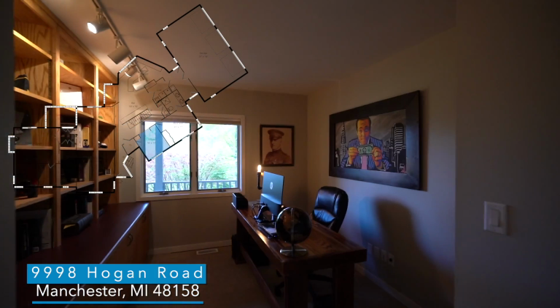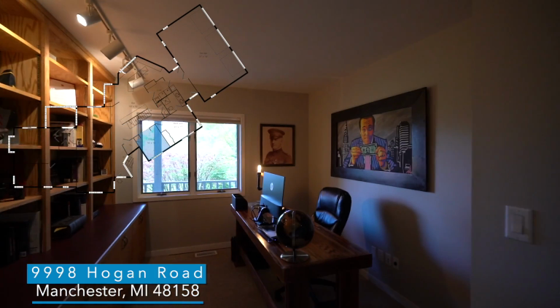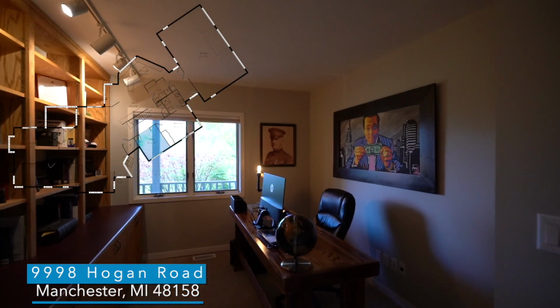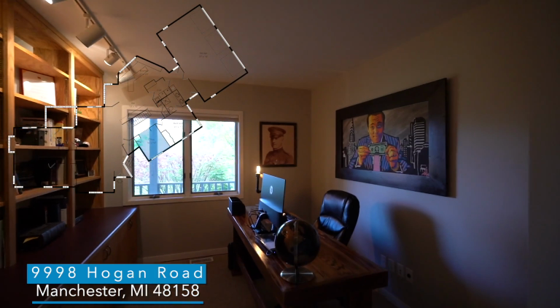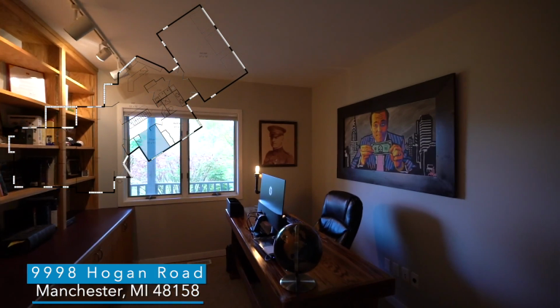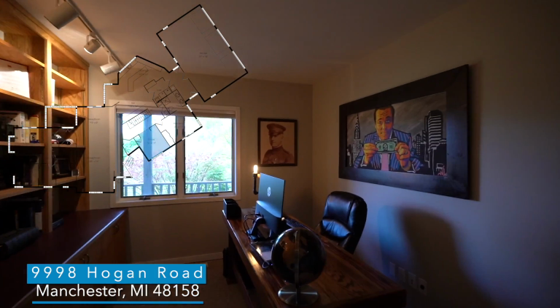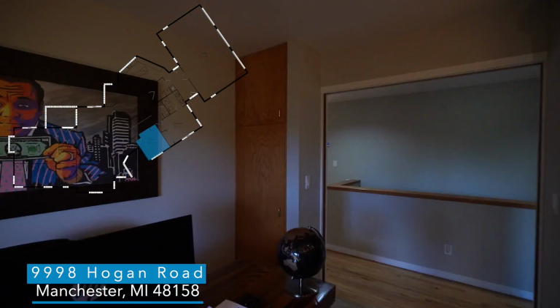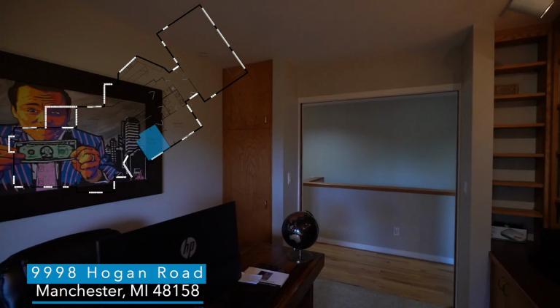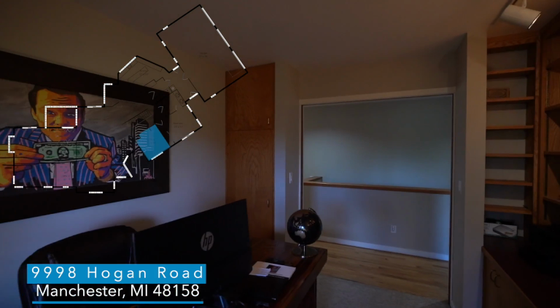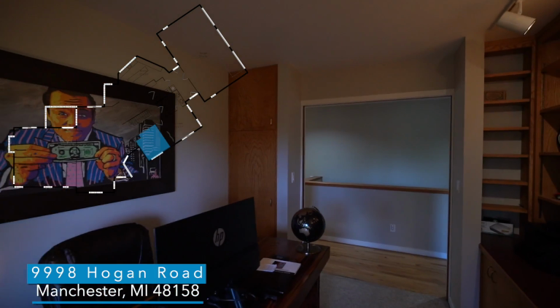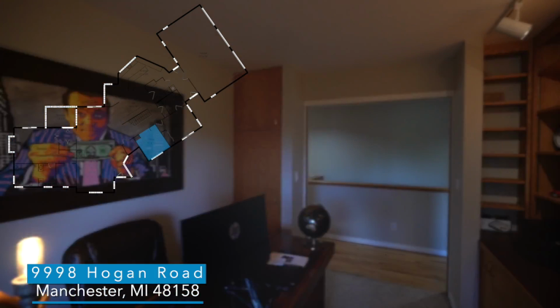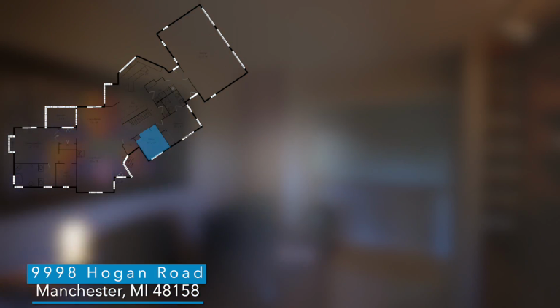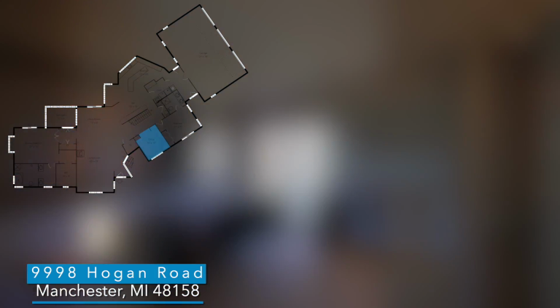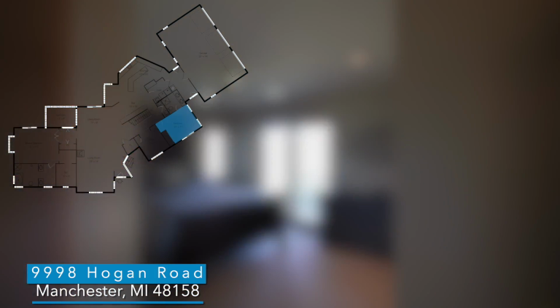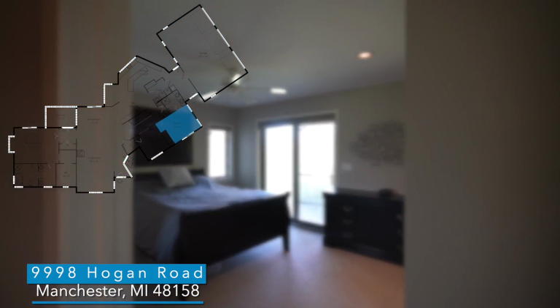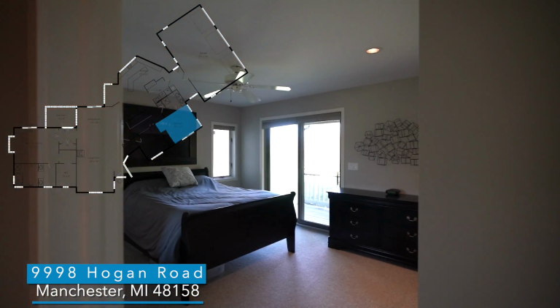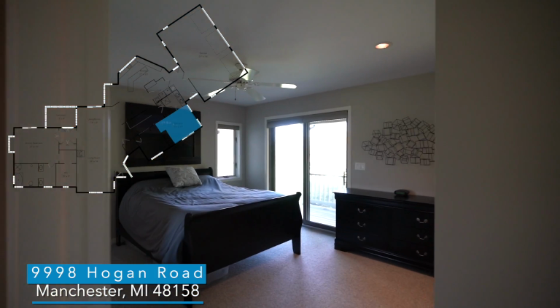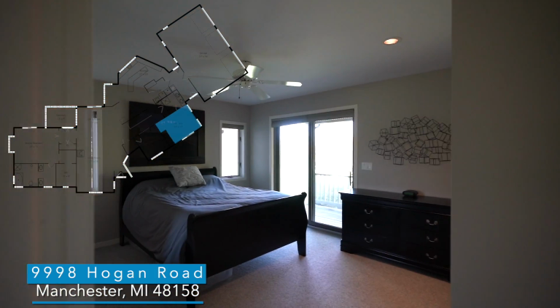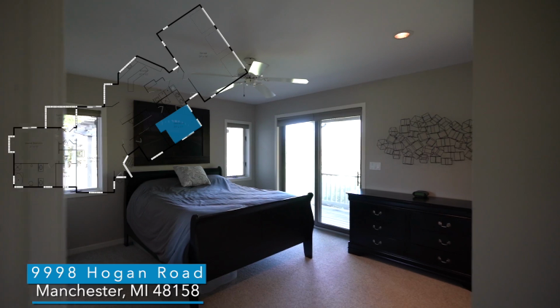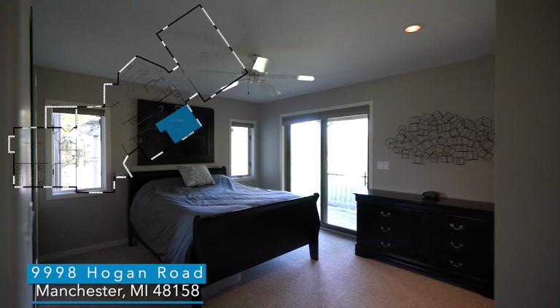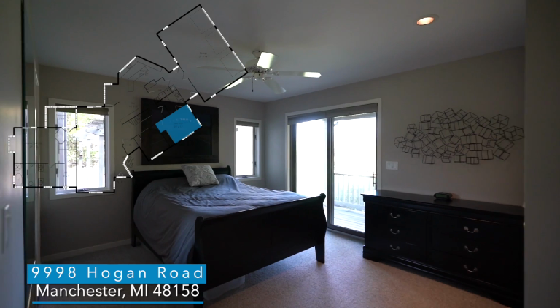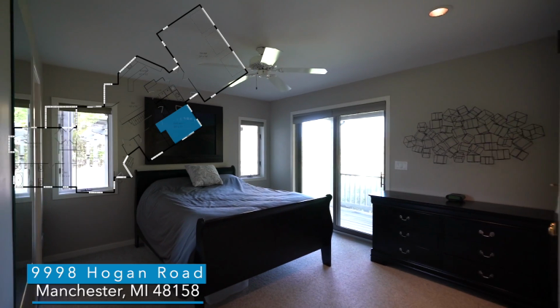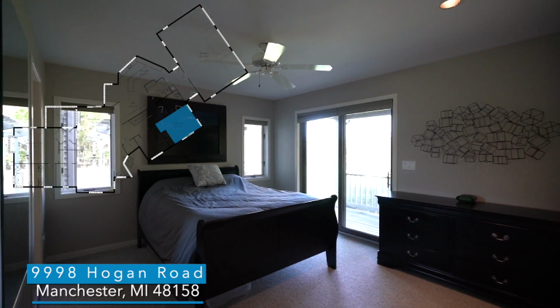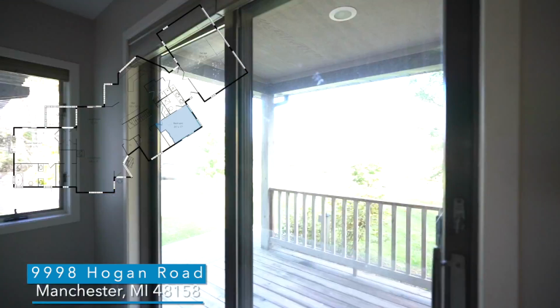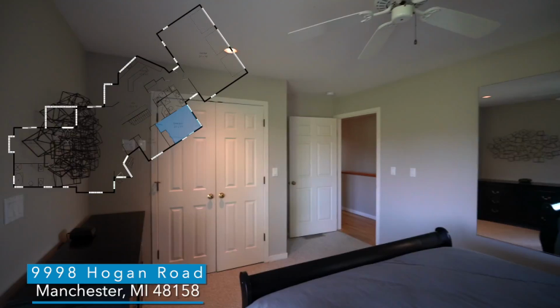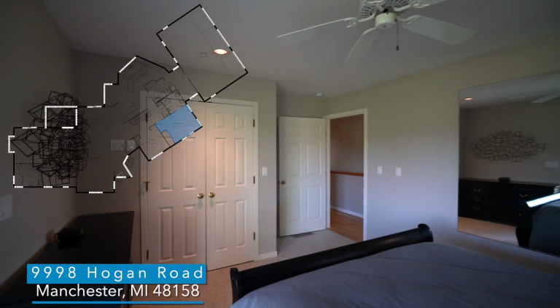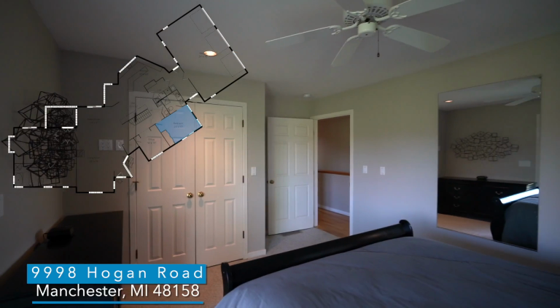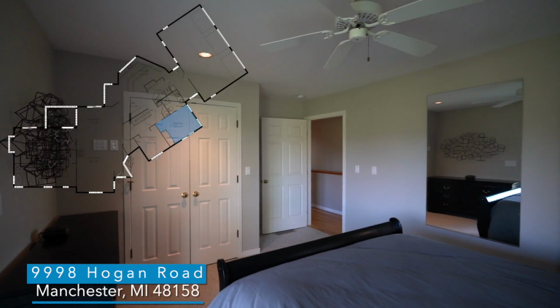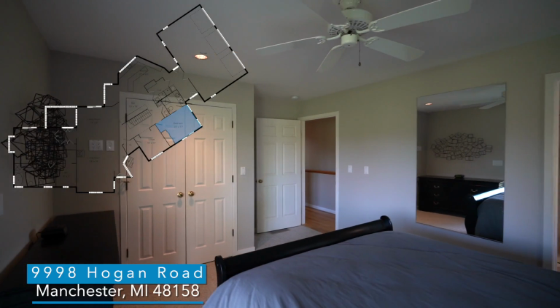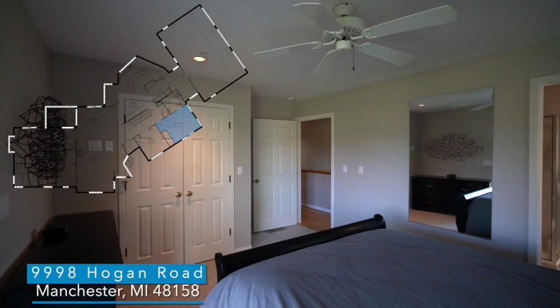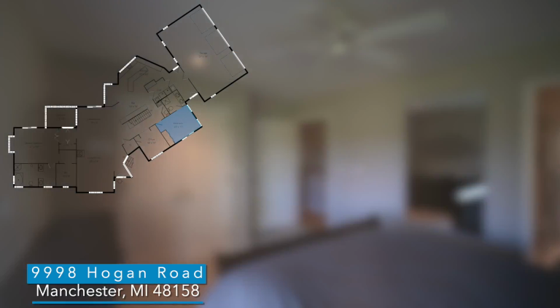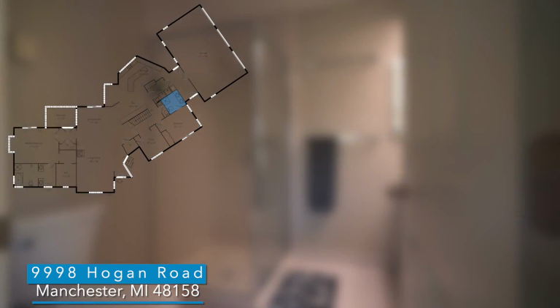An office plus an in-law suite with a second full bath and its own entrance round out this first floor.